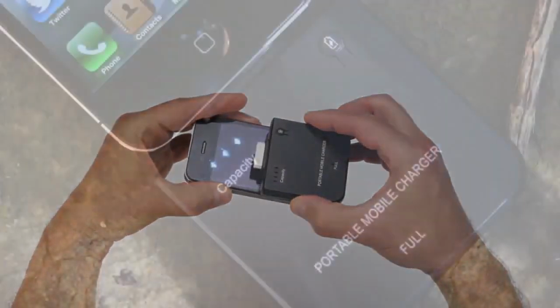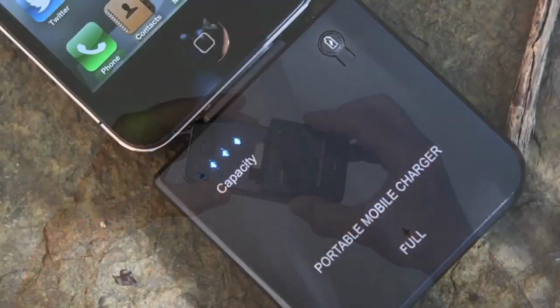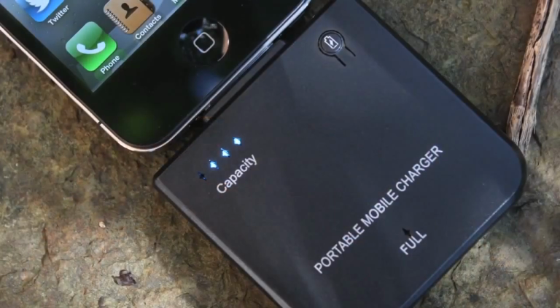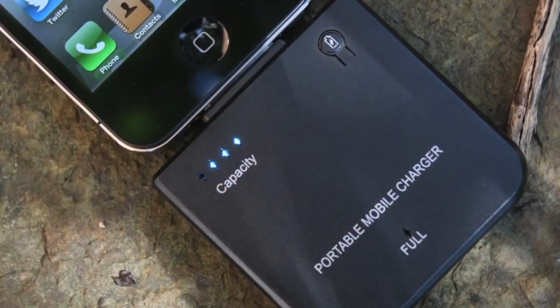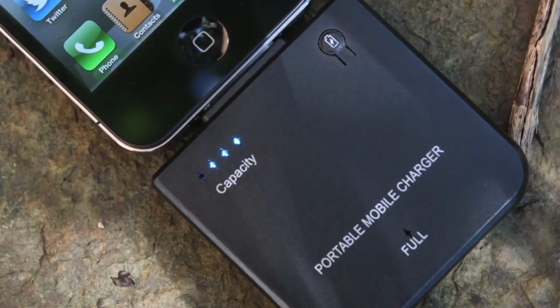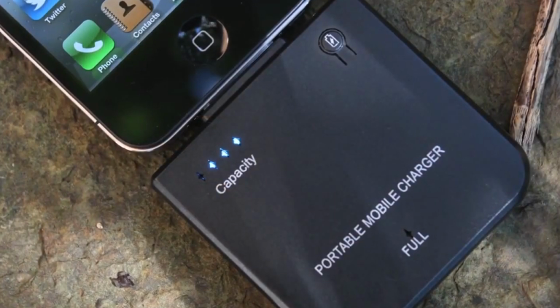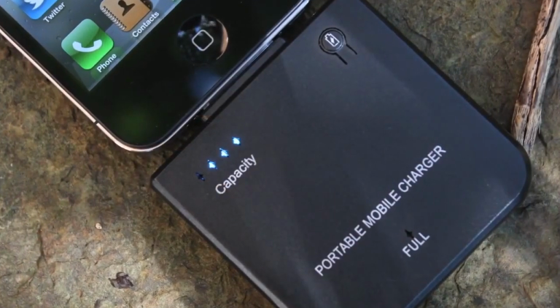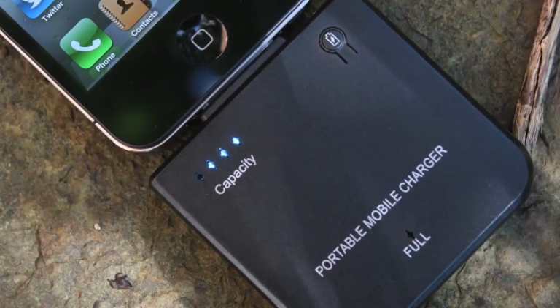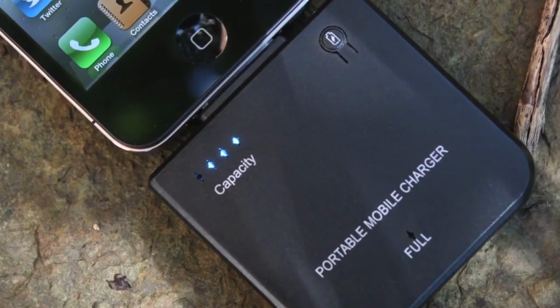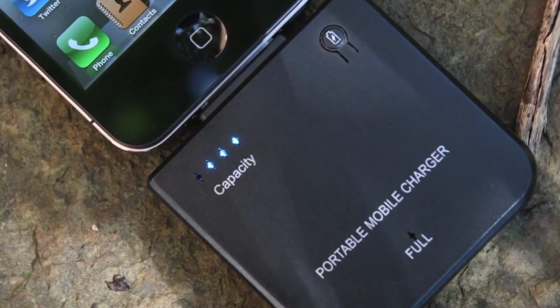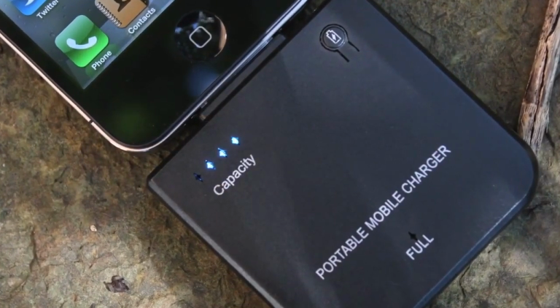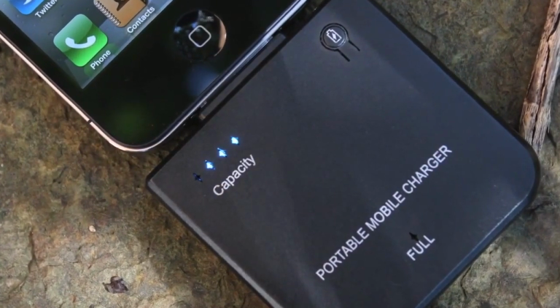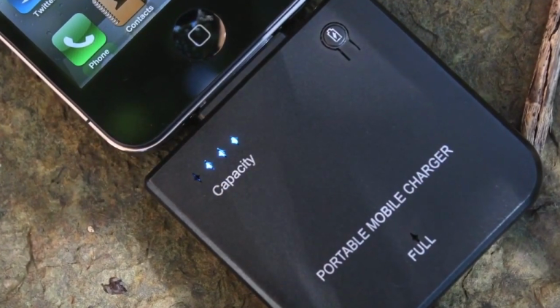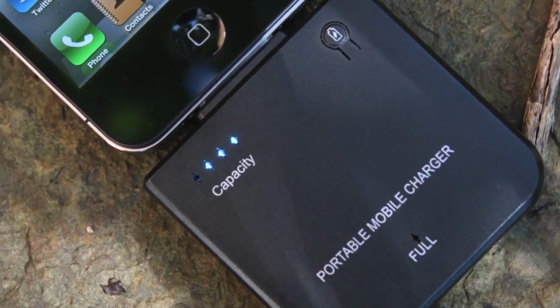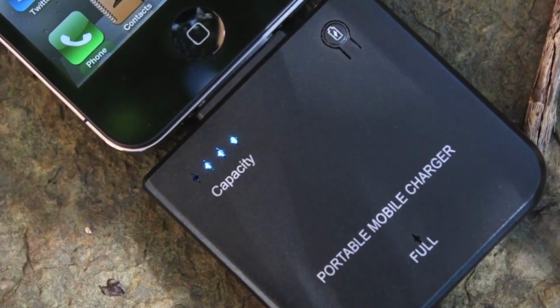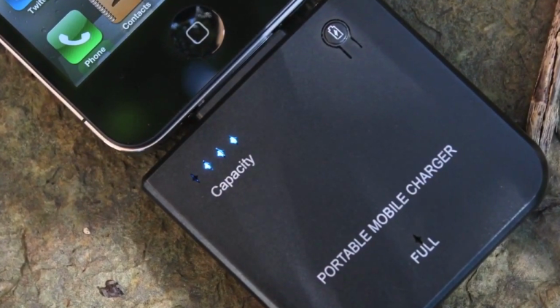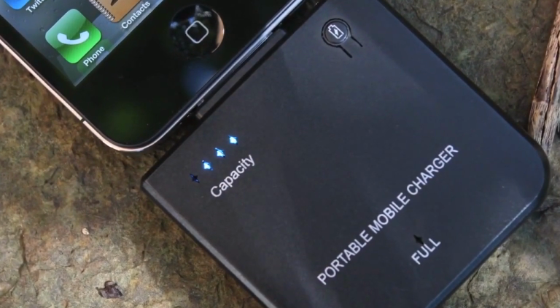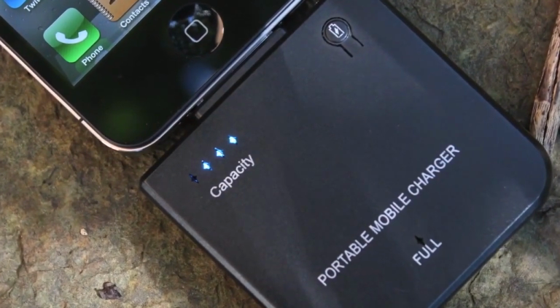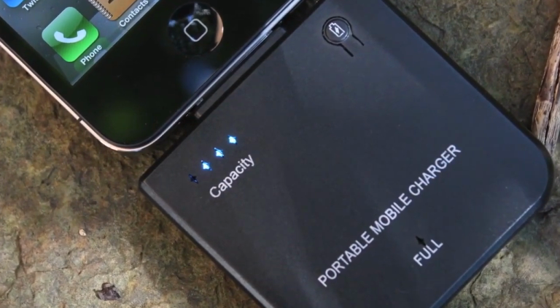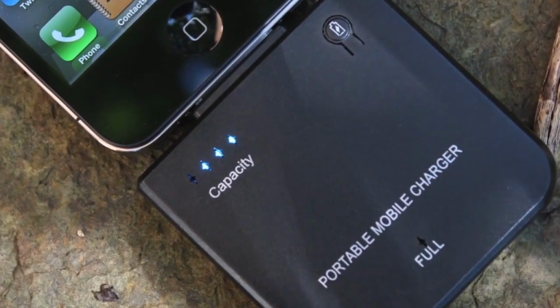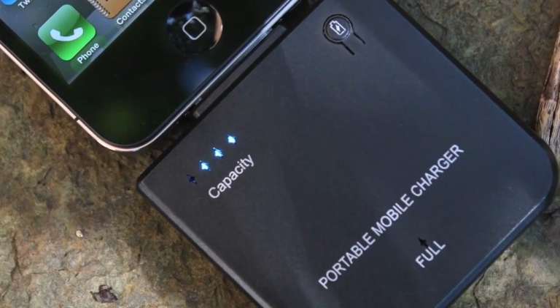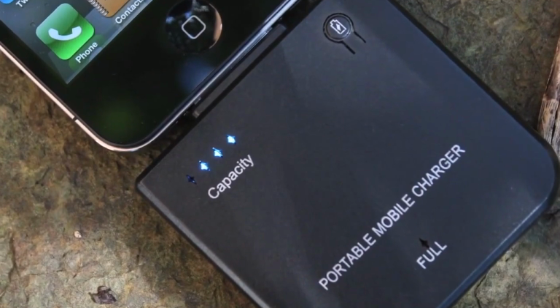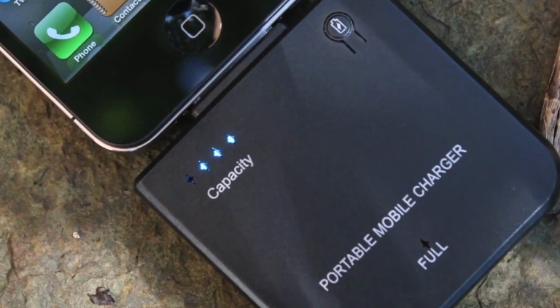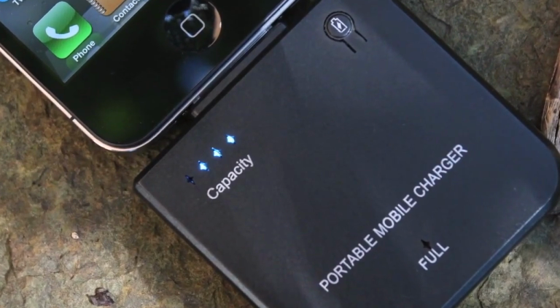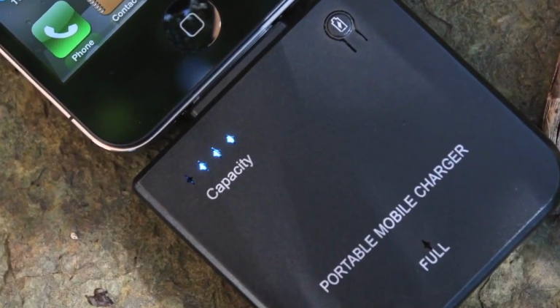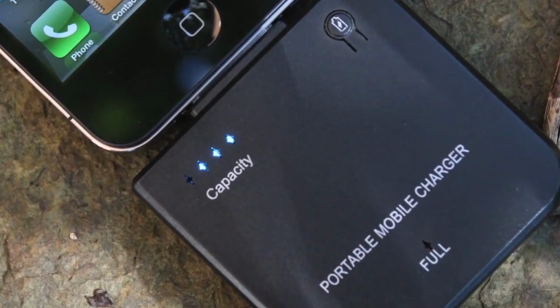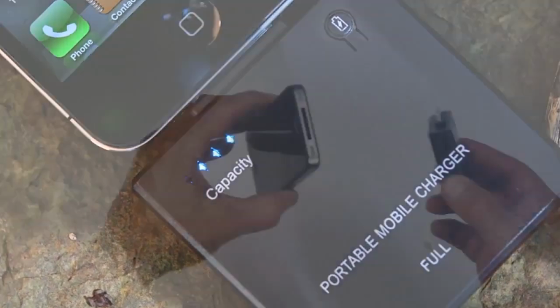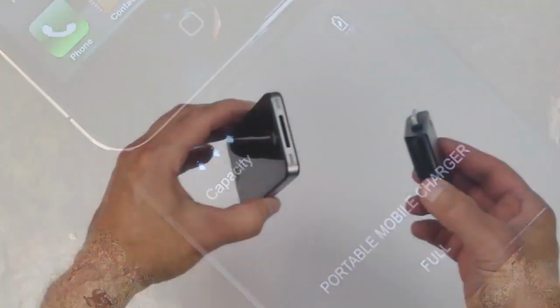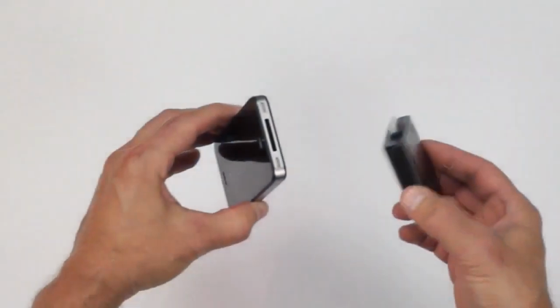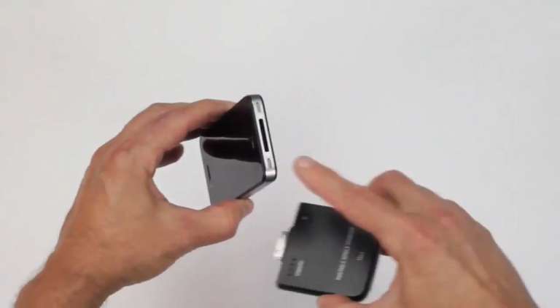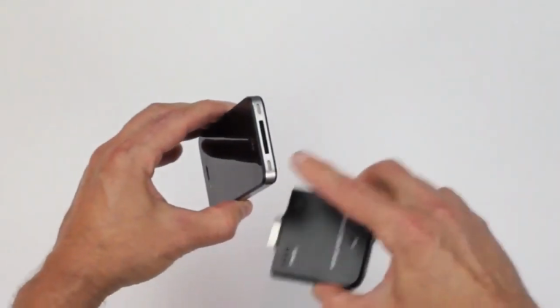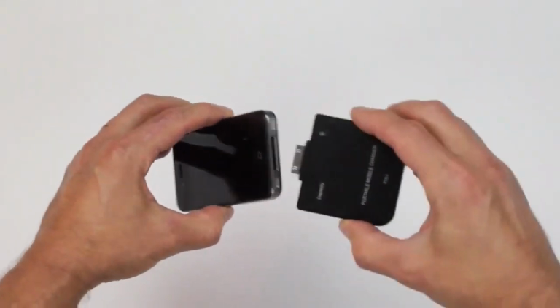It's a pretty simple, easy to use and logical device that attaches to any iPhone or iPod charging data port, just like this.